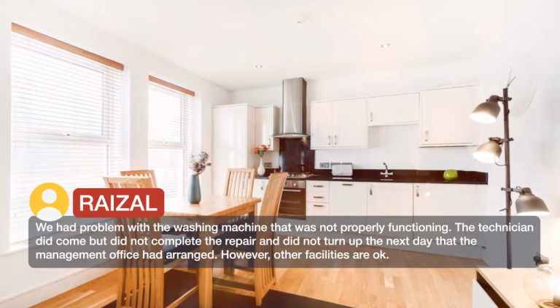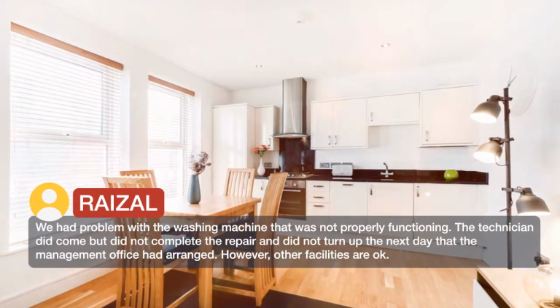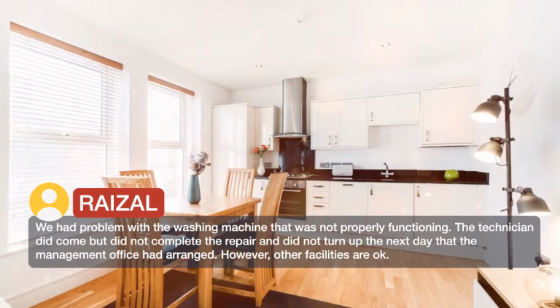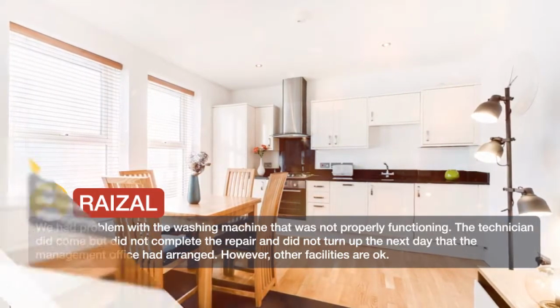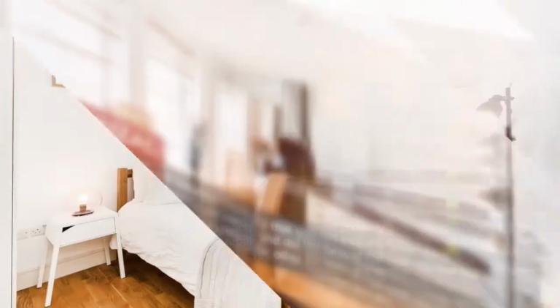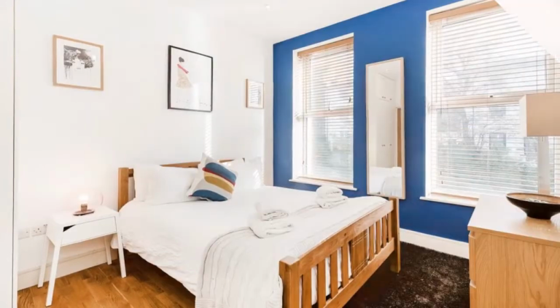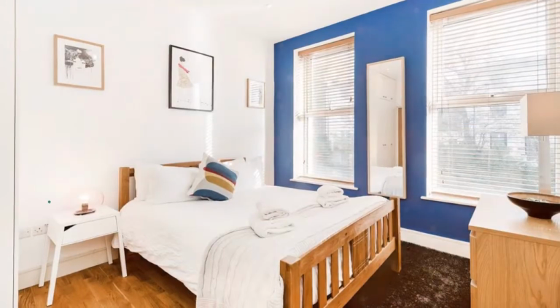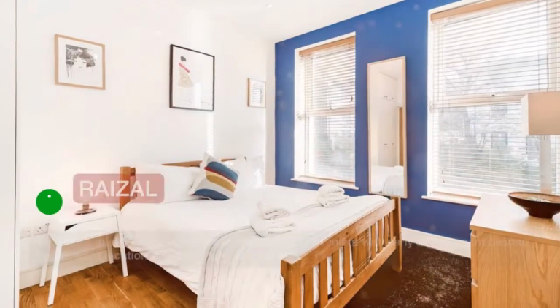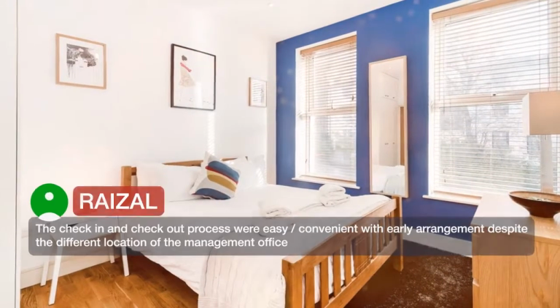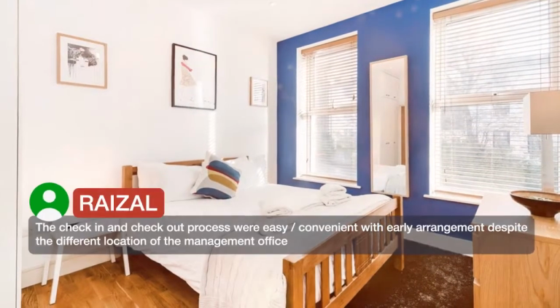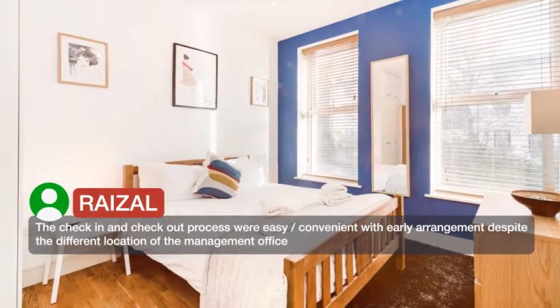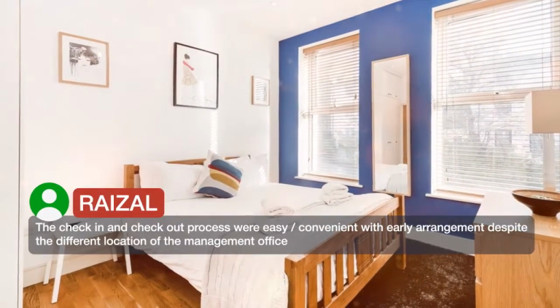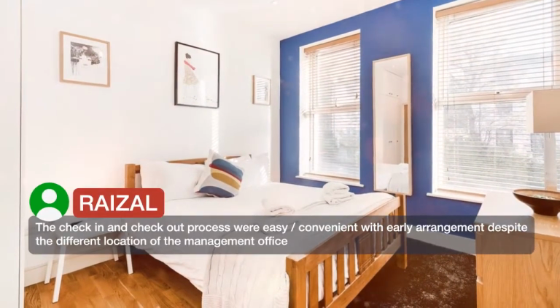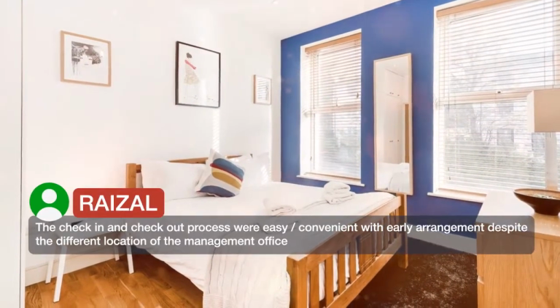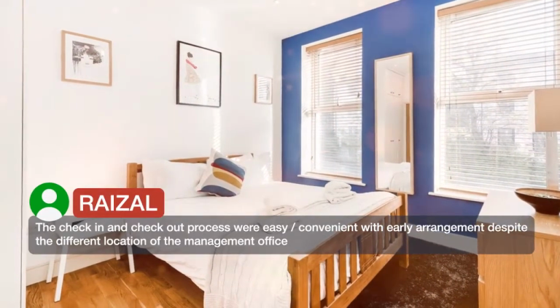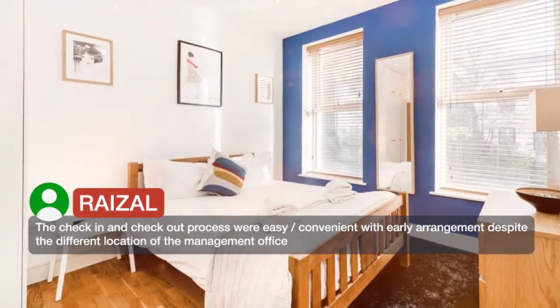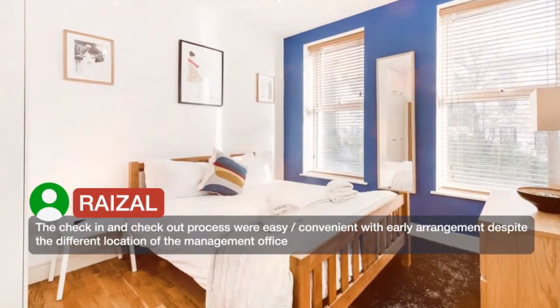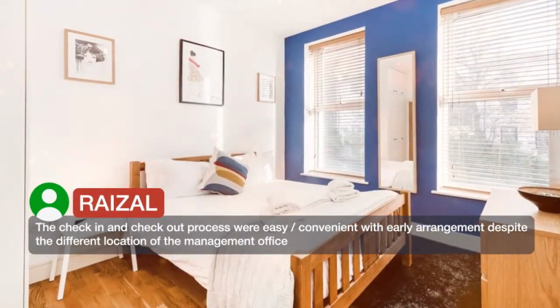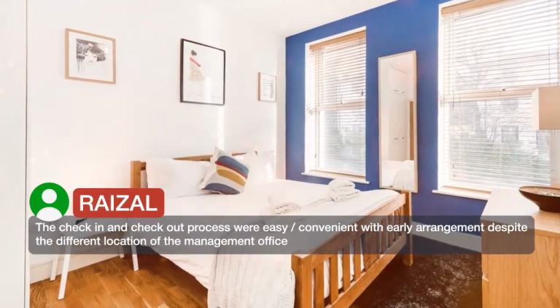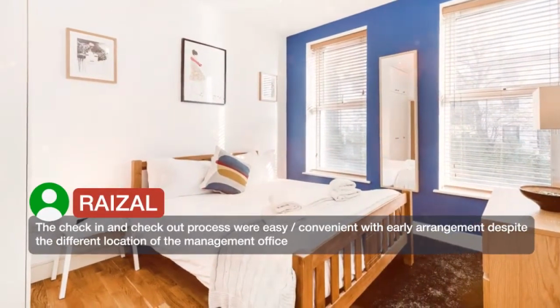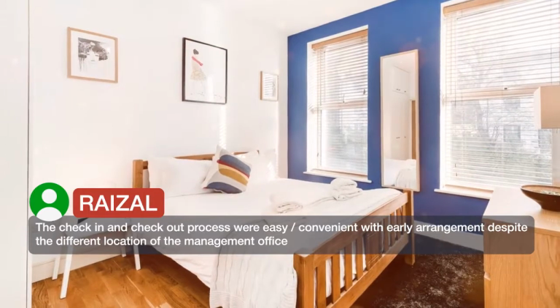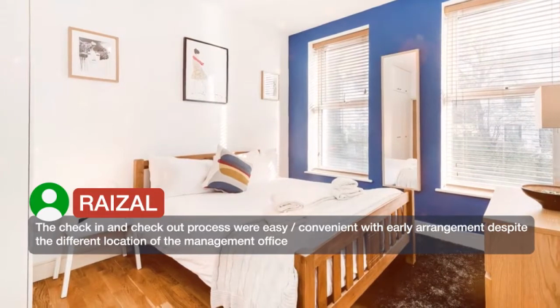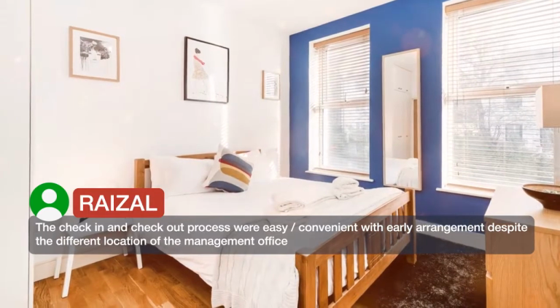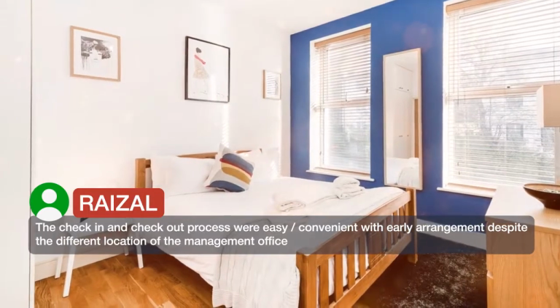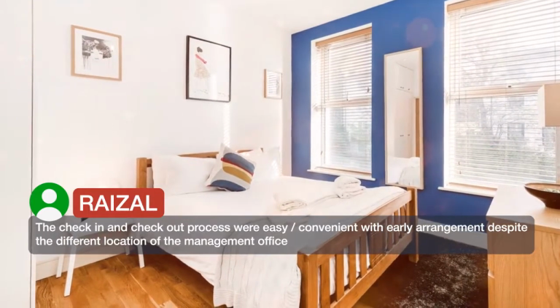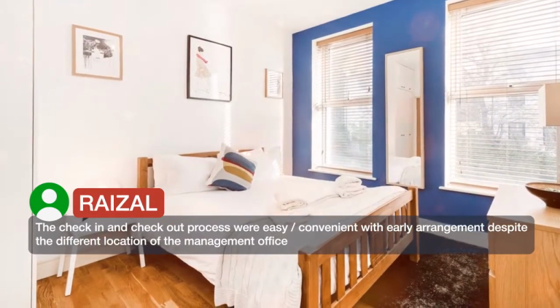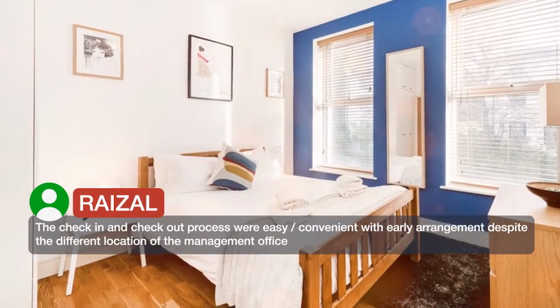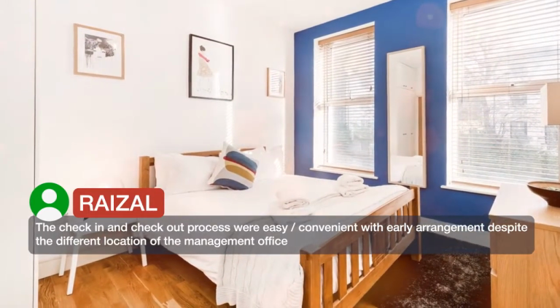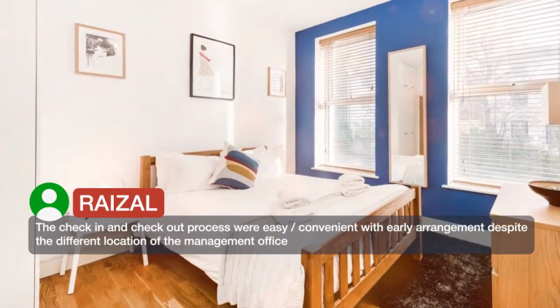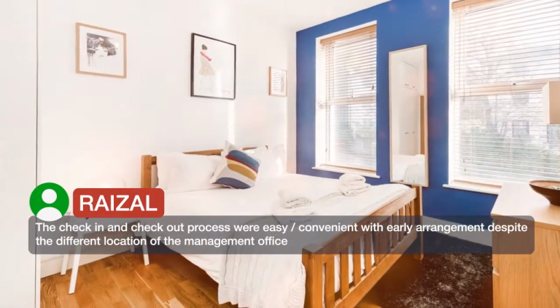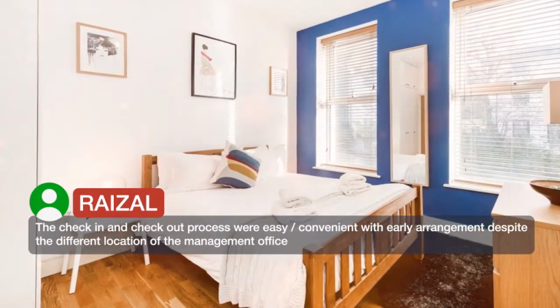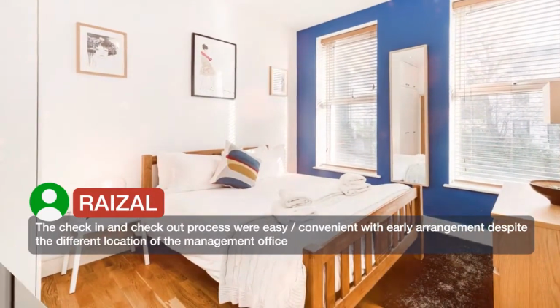The check-in and check-out process were easy and convenient with early arrangement, despite the different location of the management office.